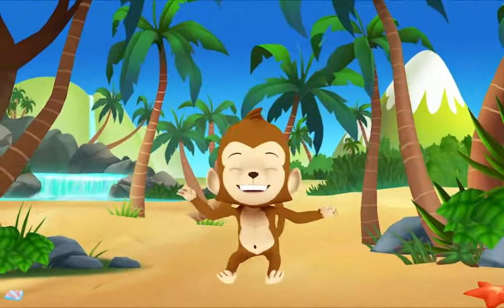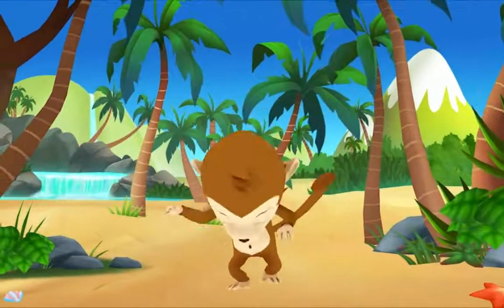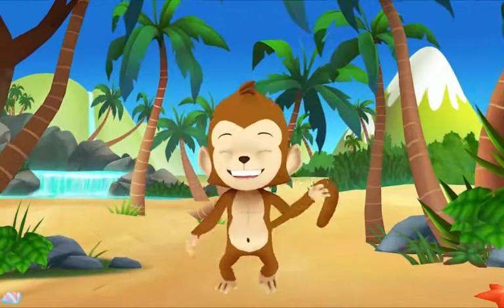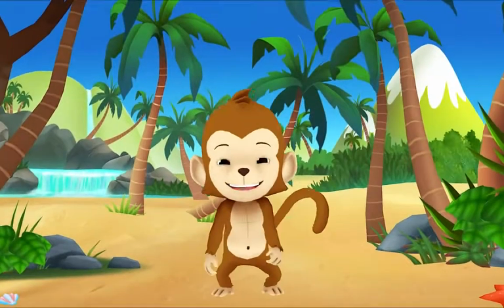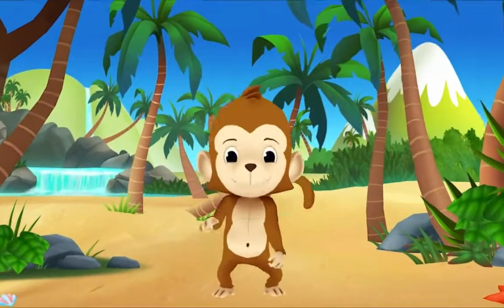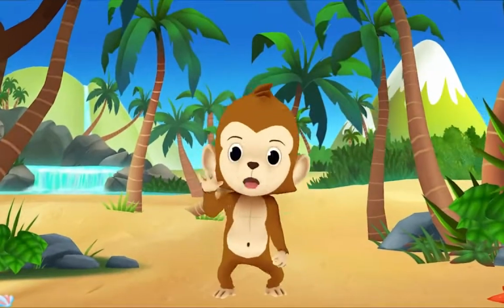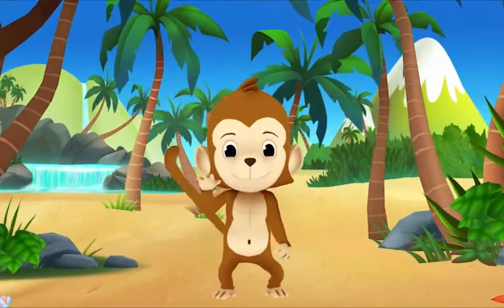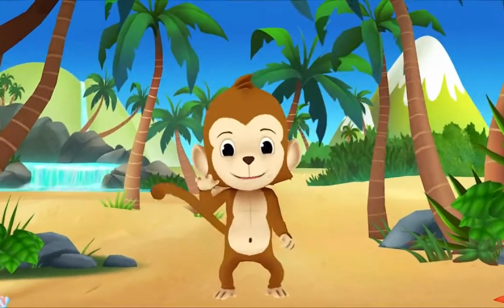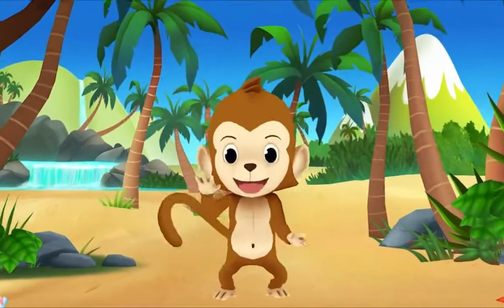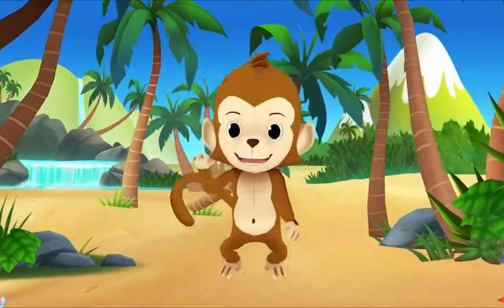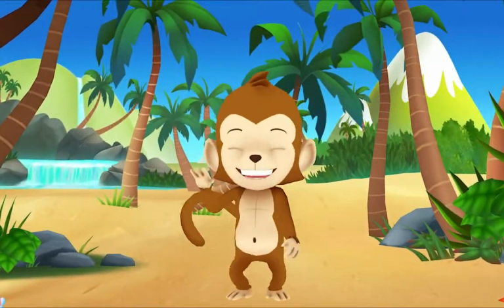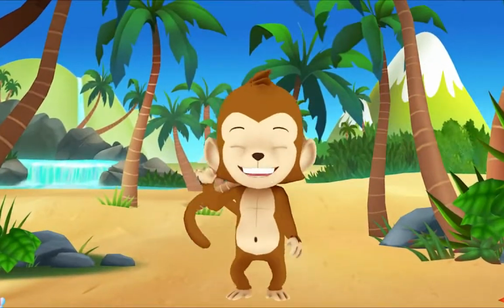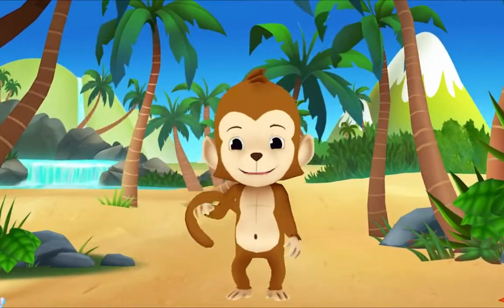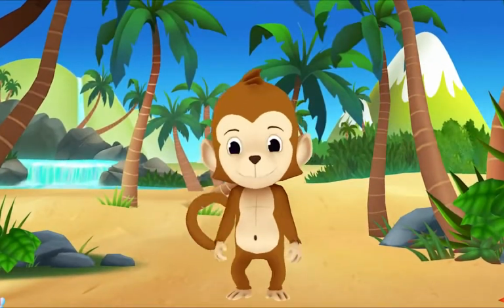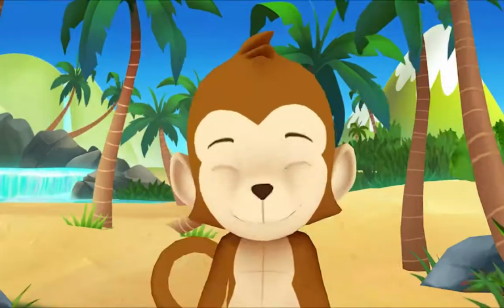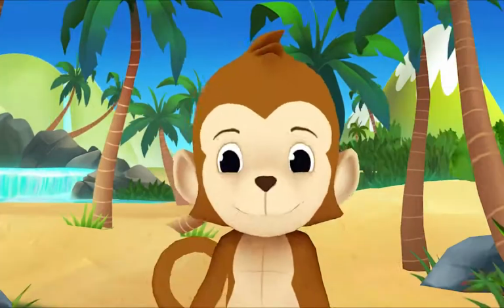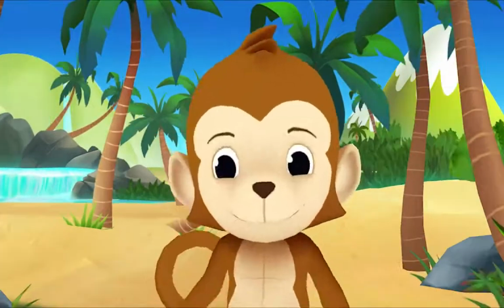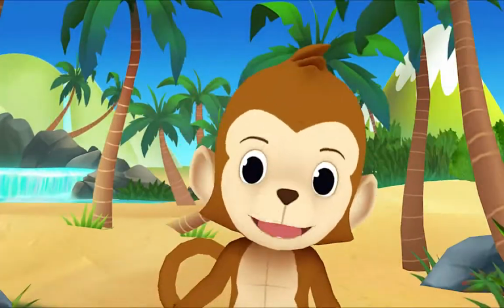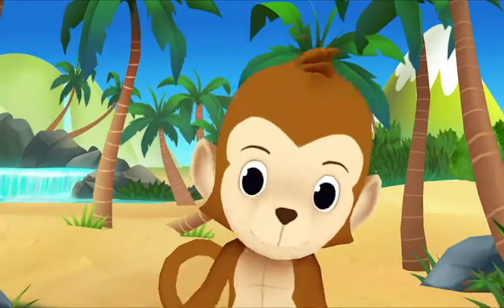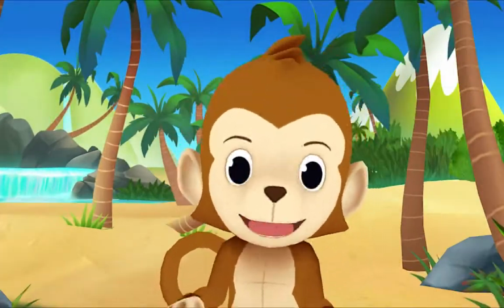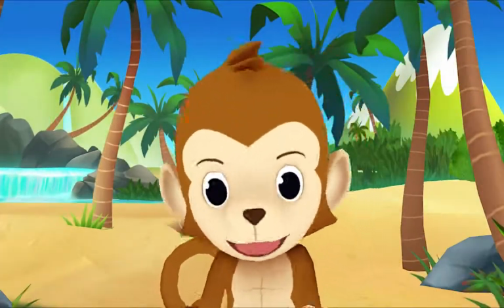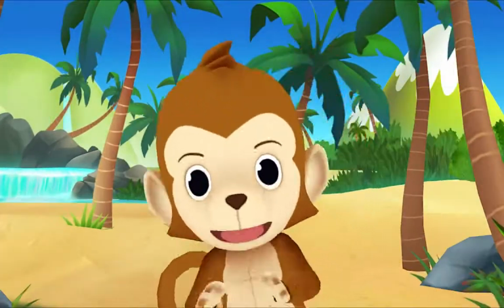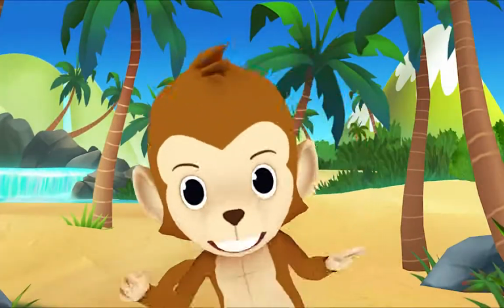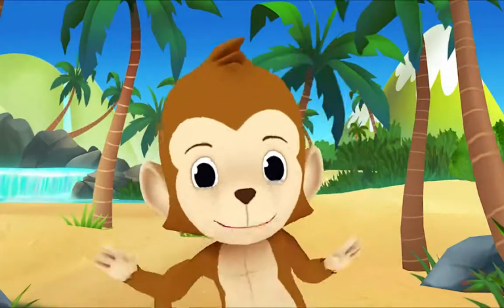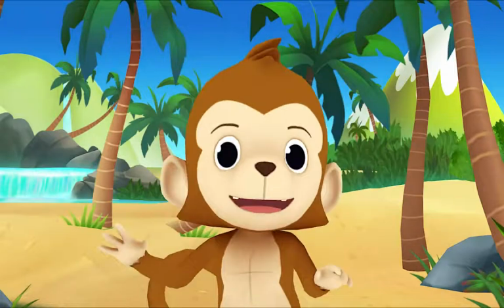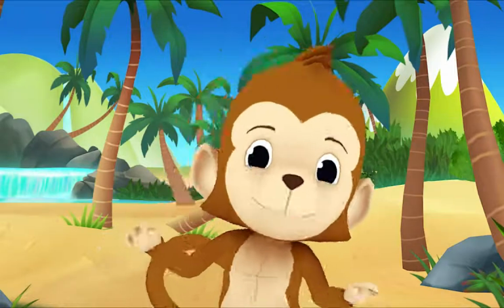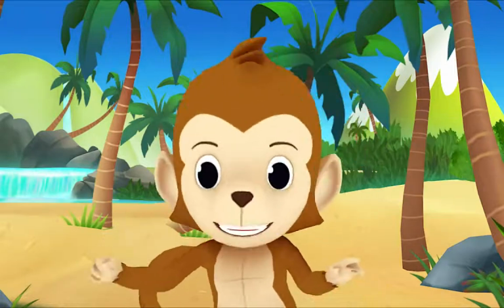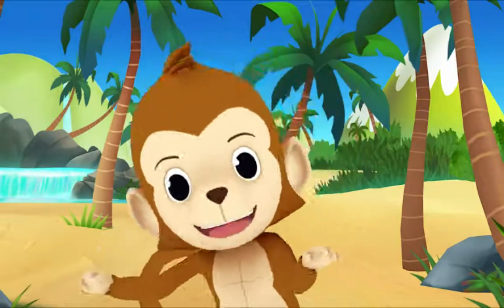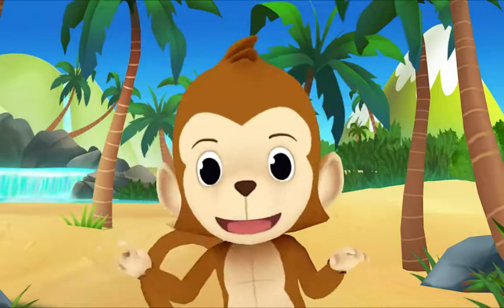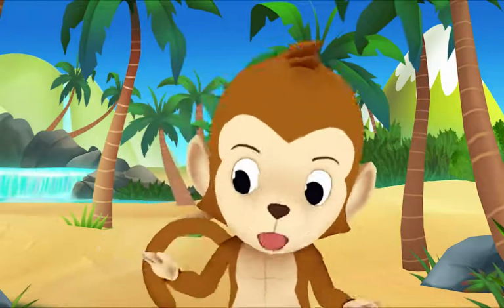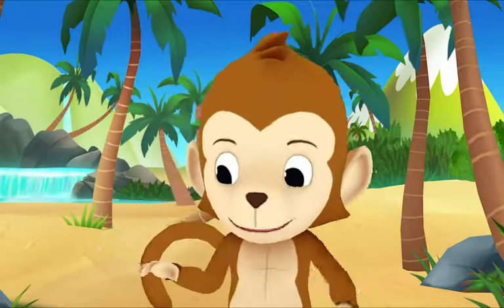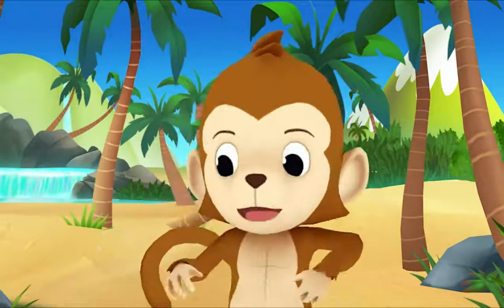Oh, hi! Let's play together and monkey around!